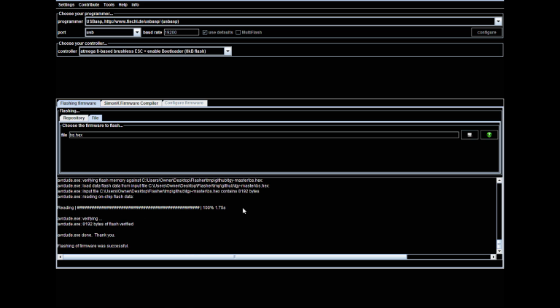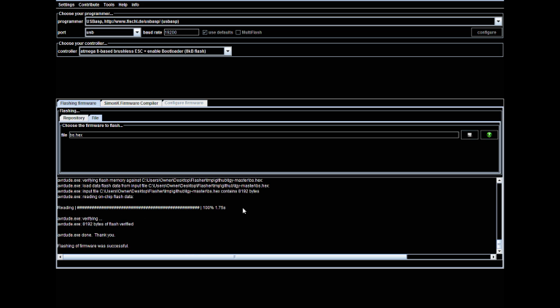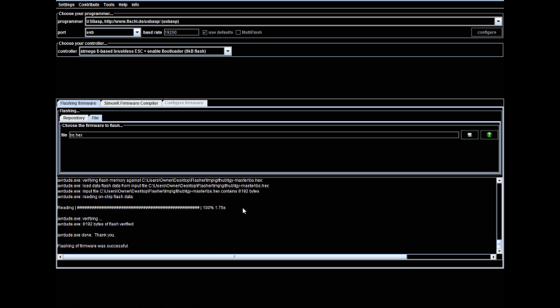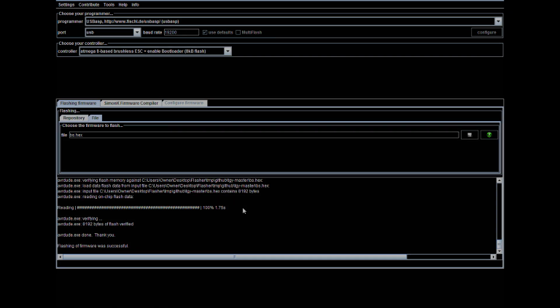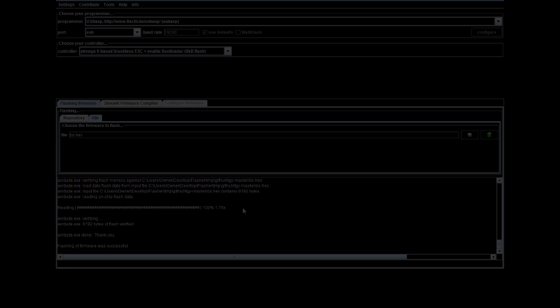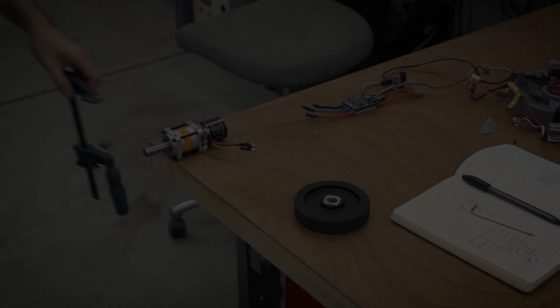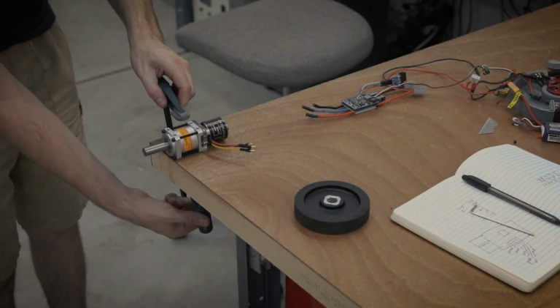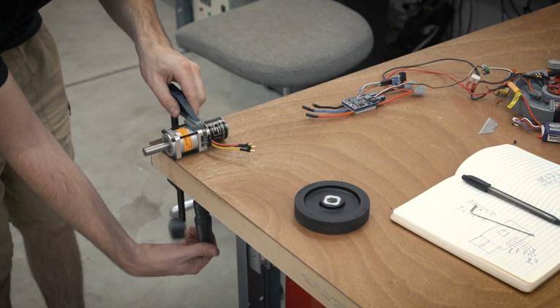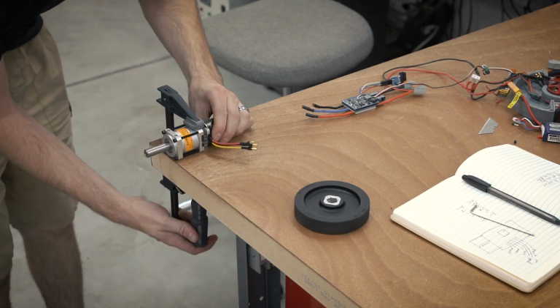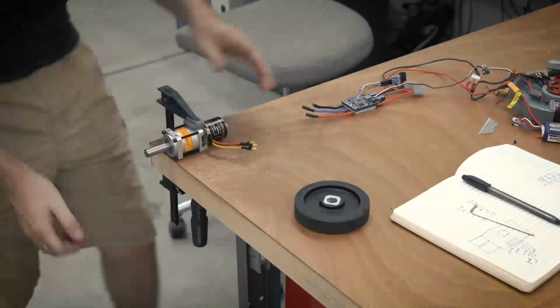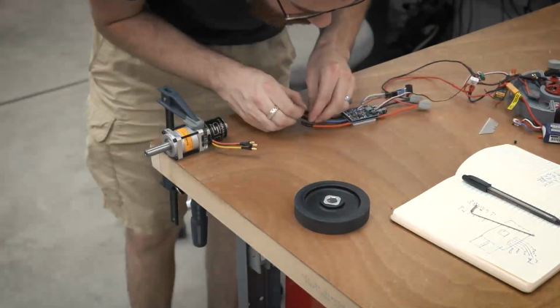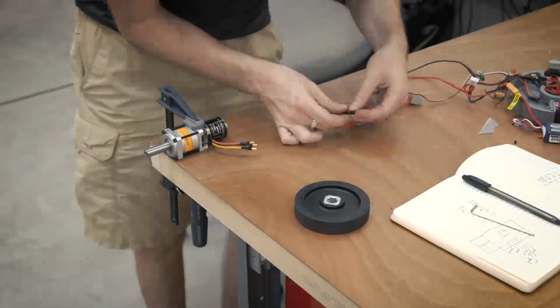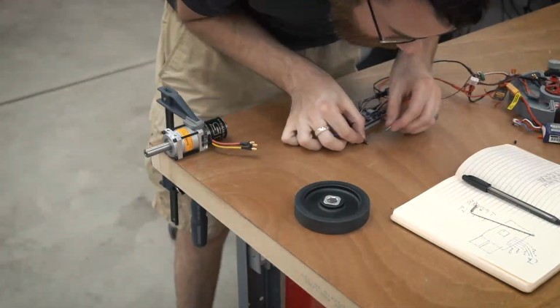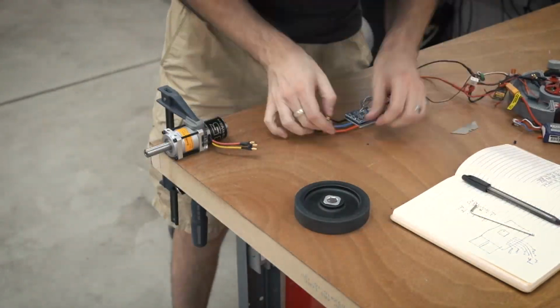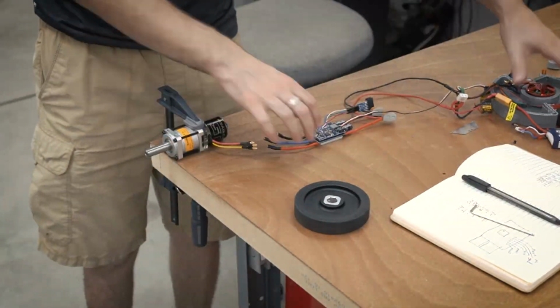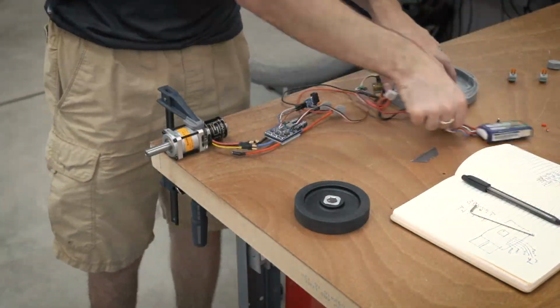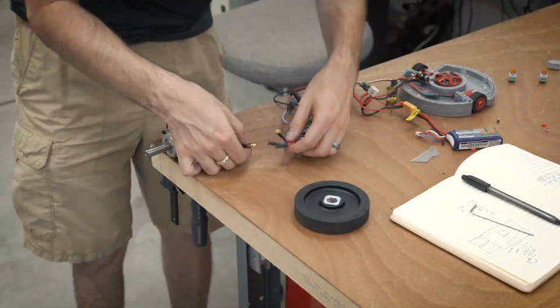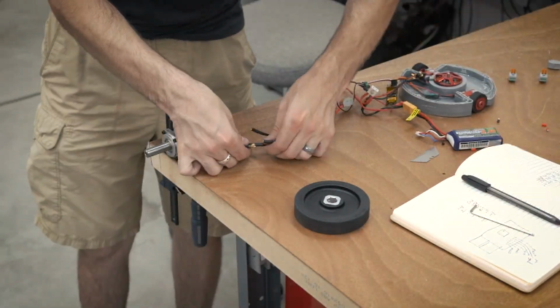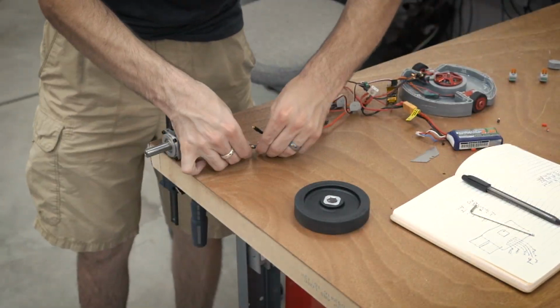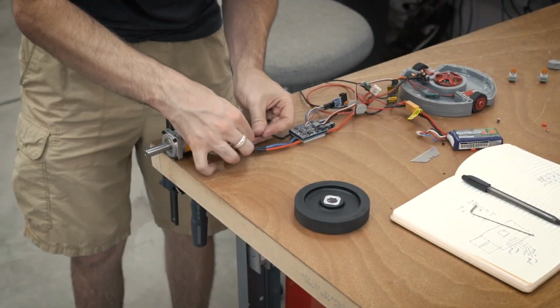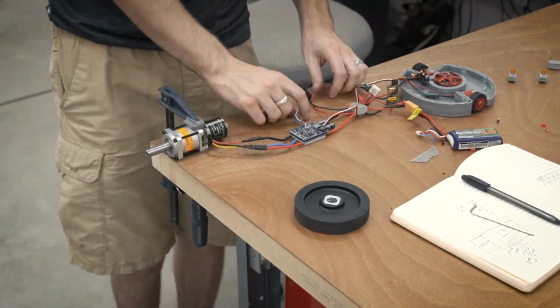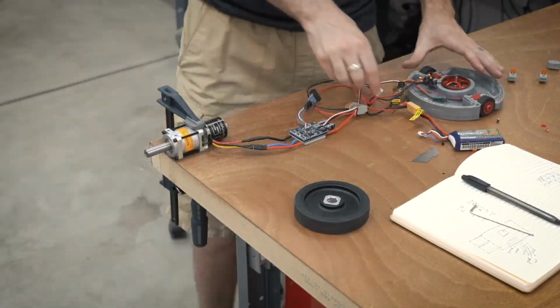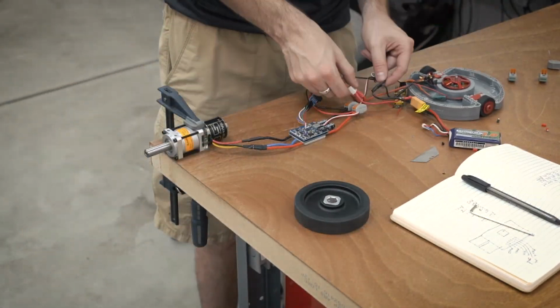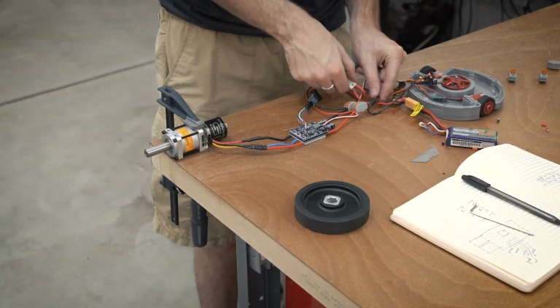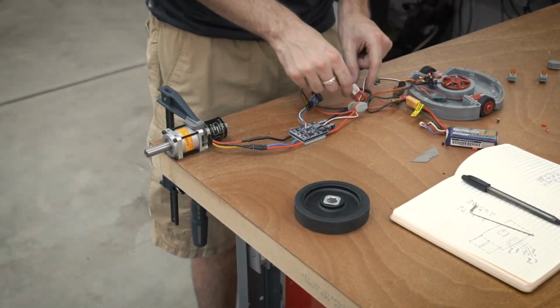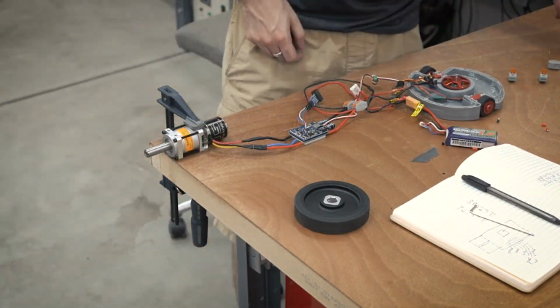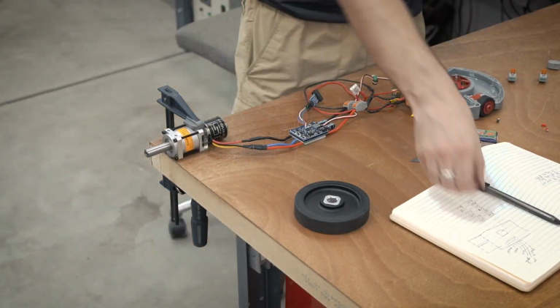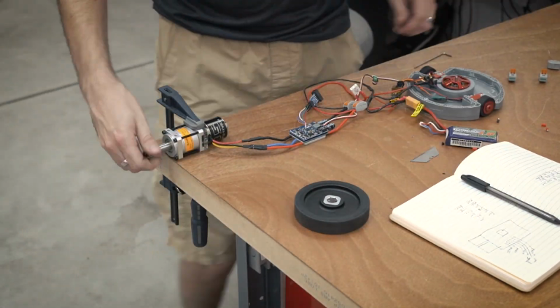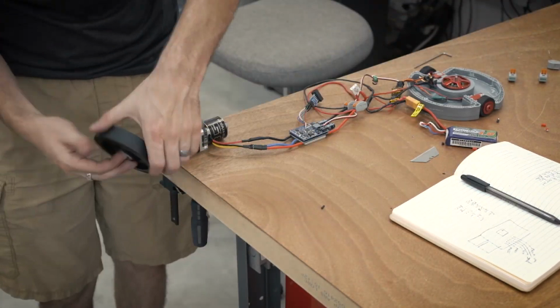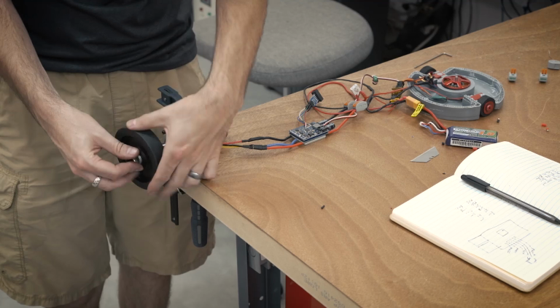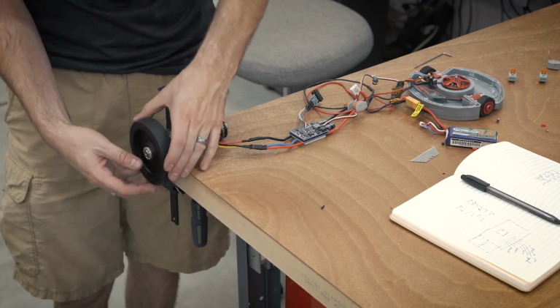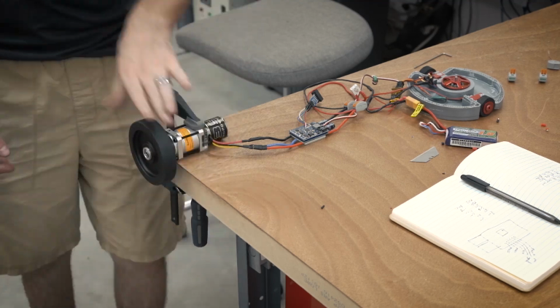Everything is done — let's go ahead and test it out. All that's left is to put some connectors on it, hook it up to a motor, hook it up to a battery, and test it.